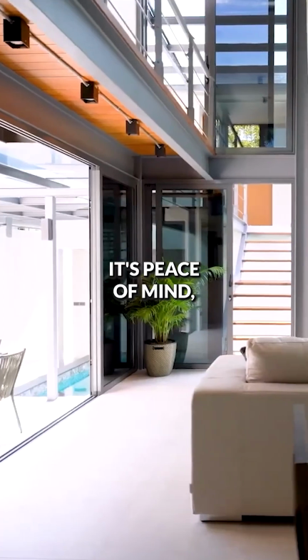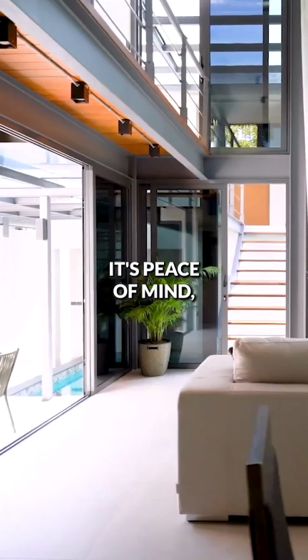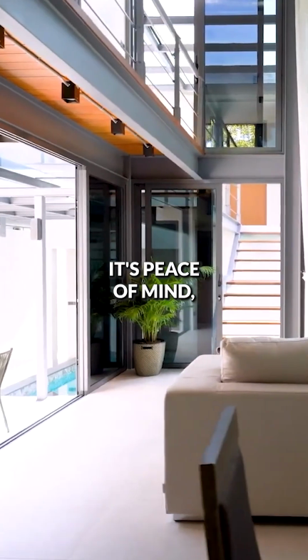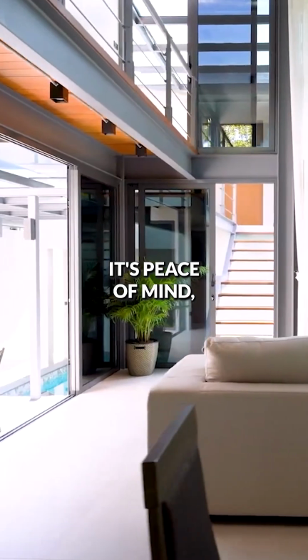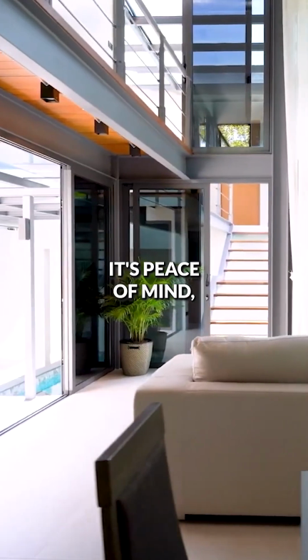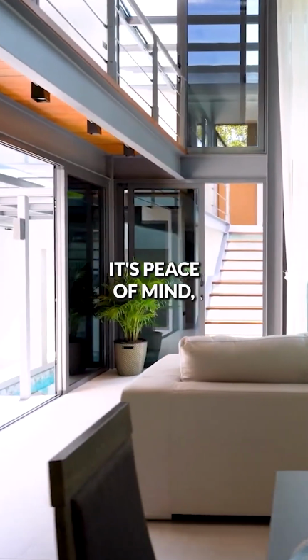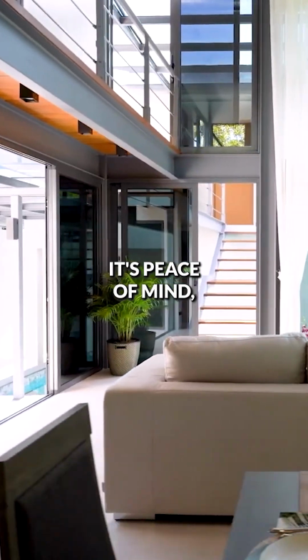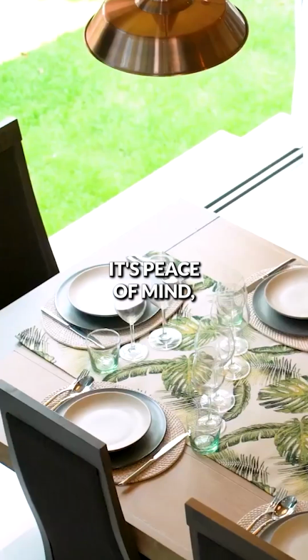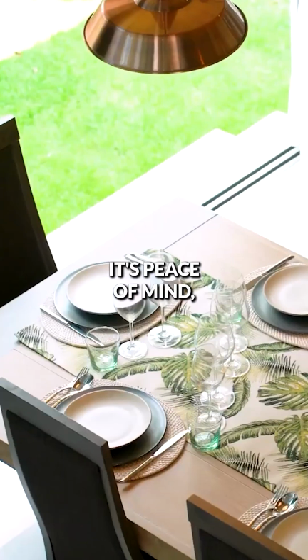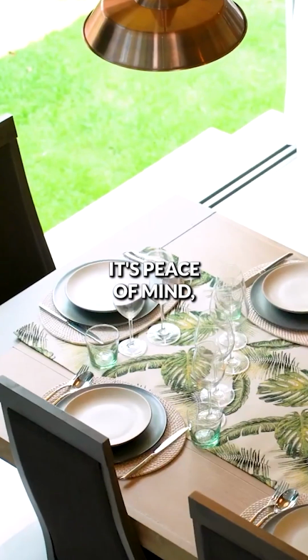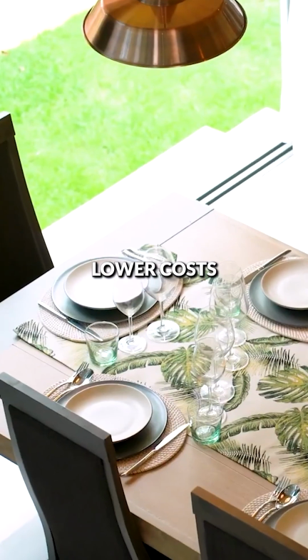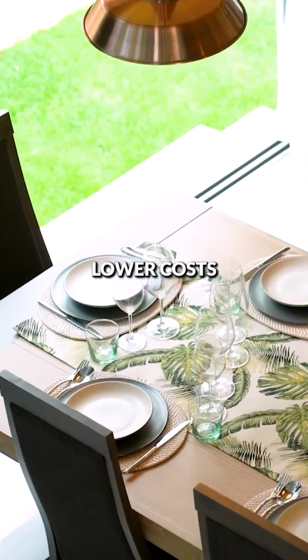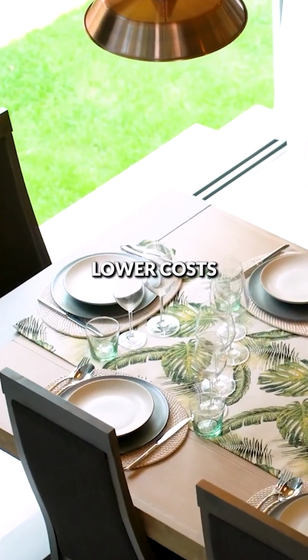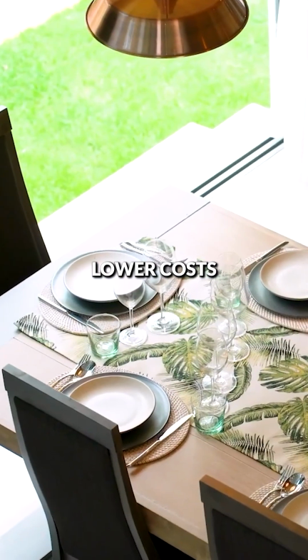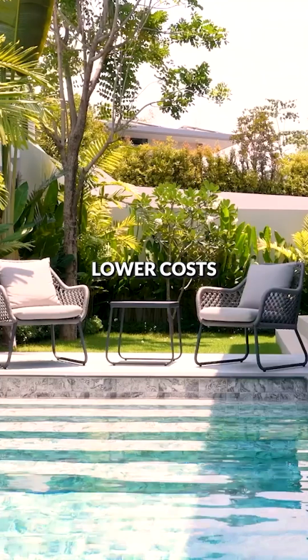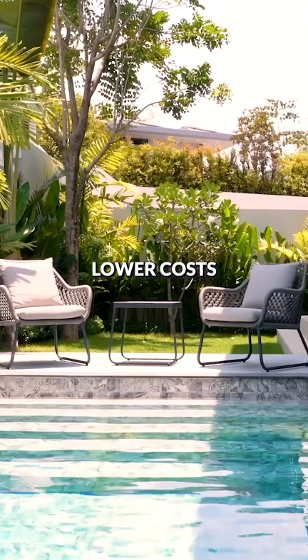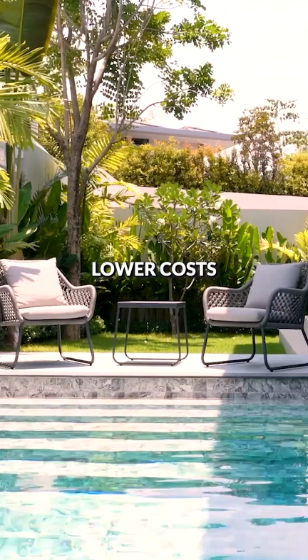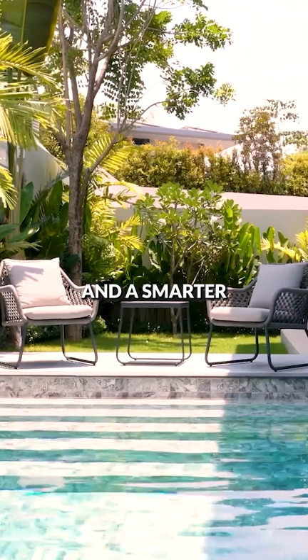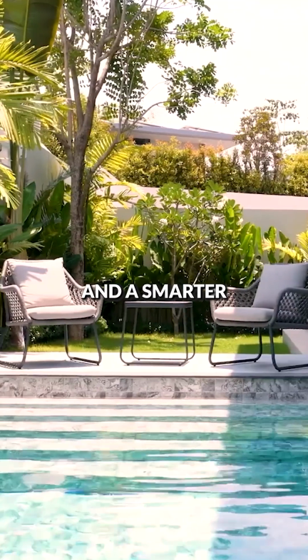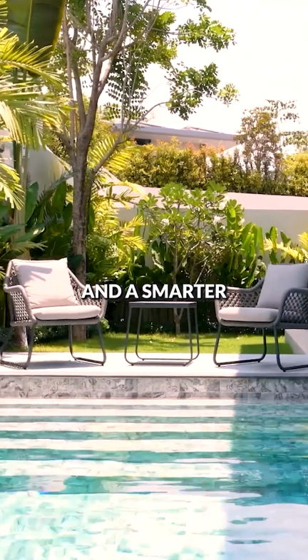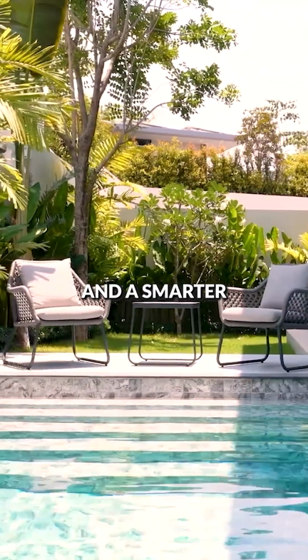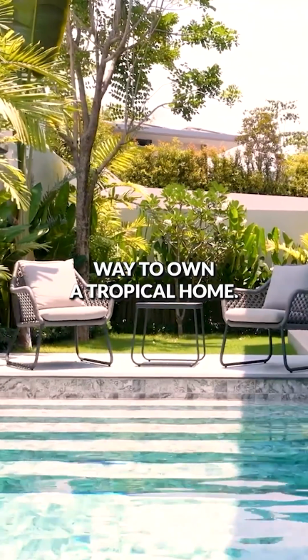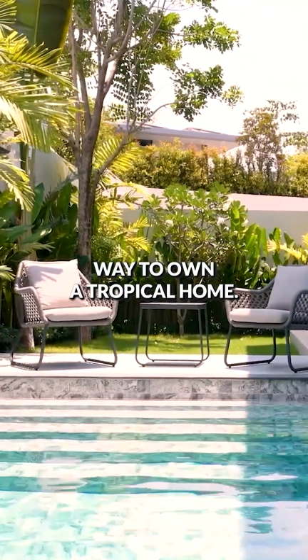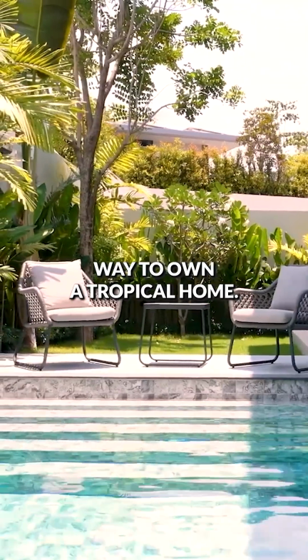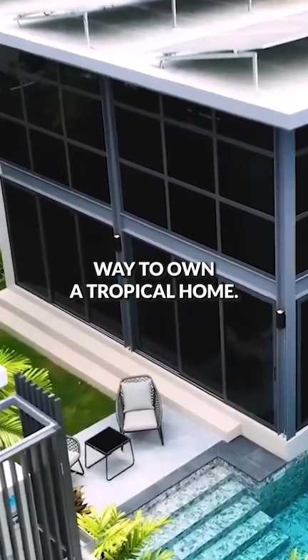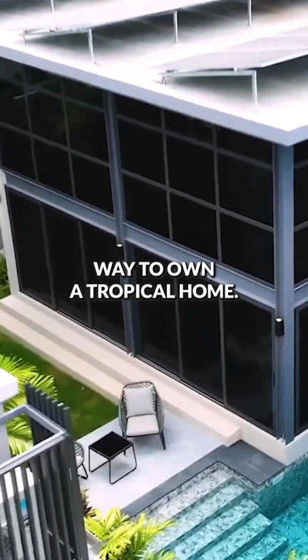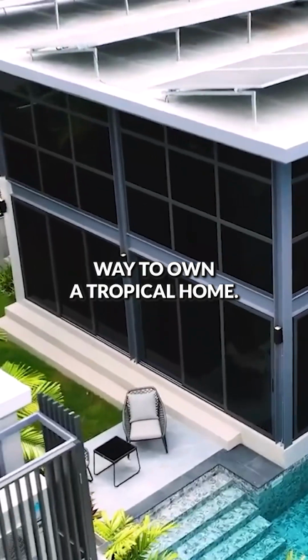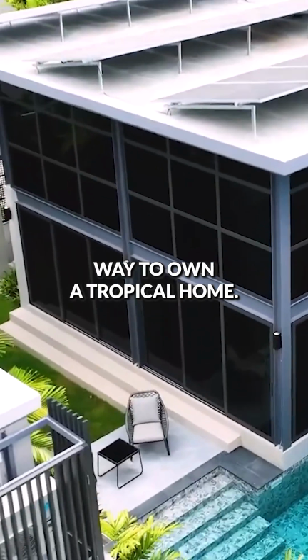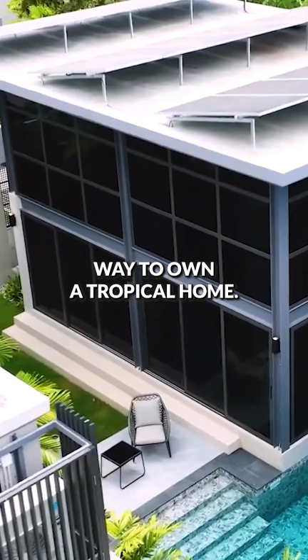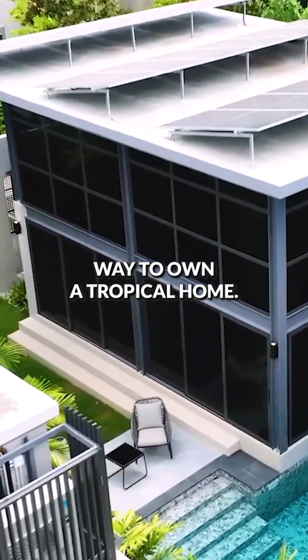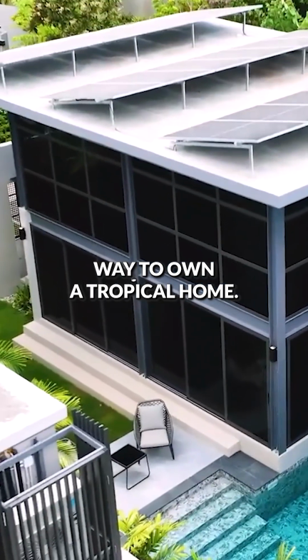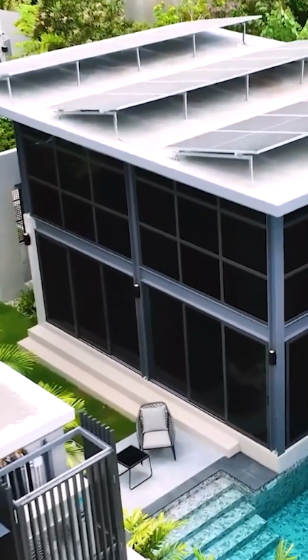It's peace of mind, lower costs, and a smarter way to own a tropical home.